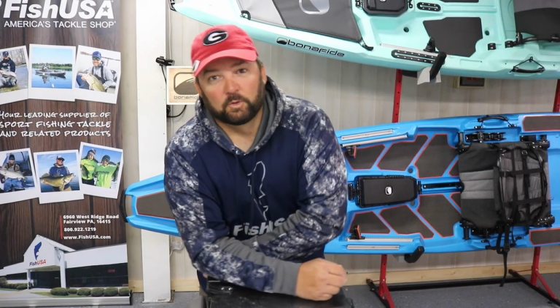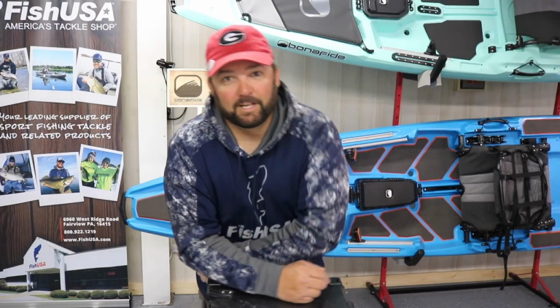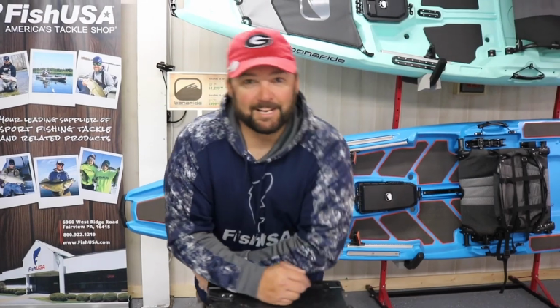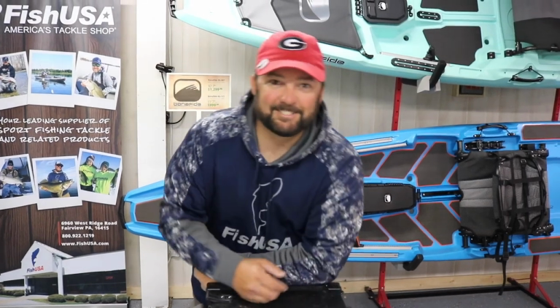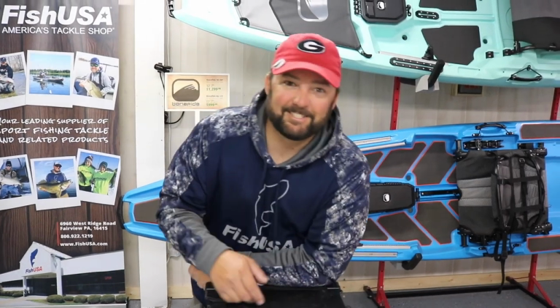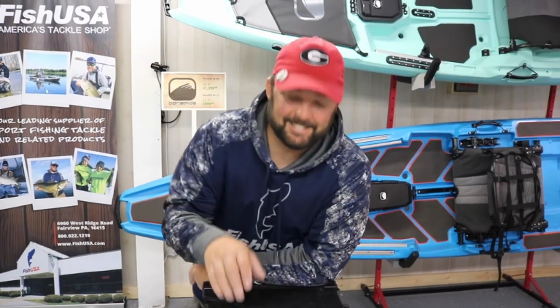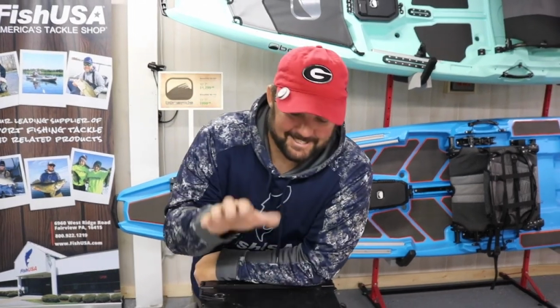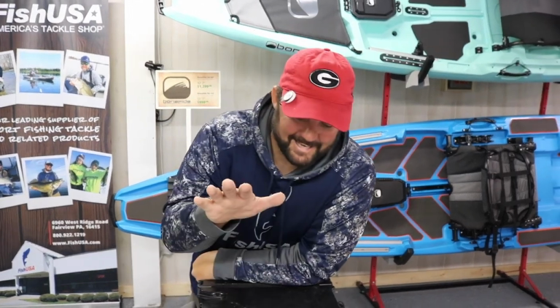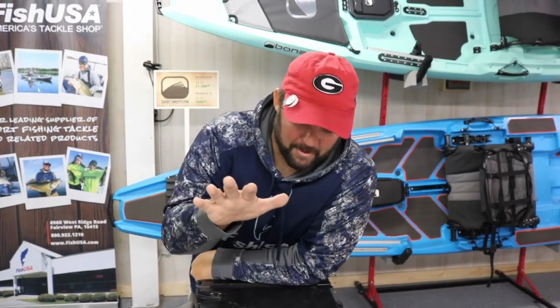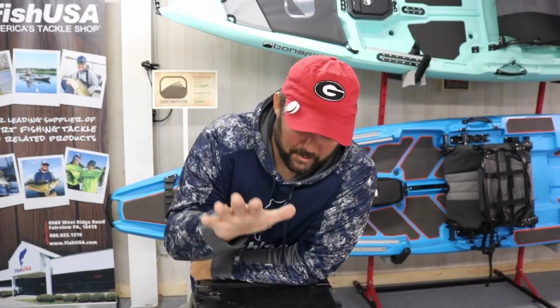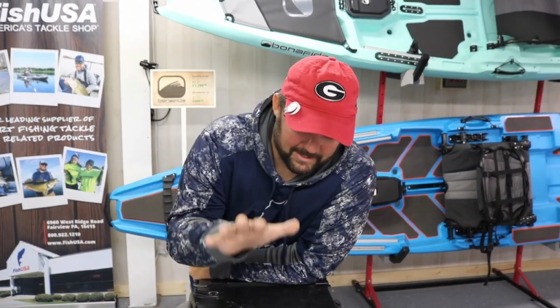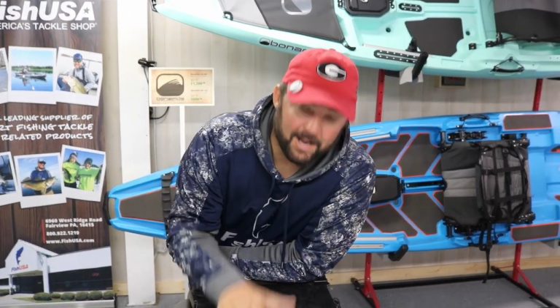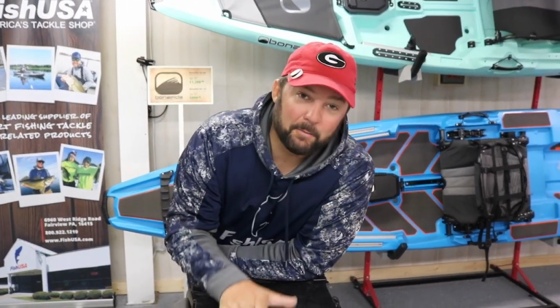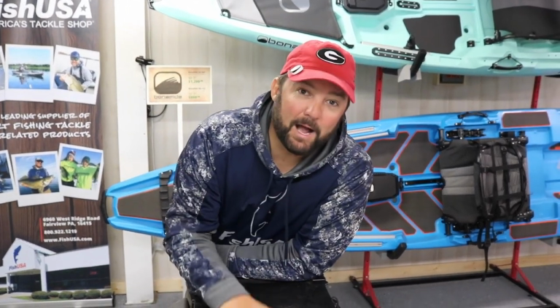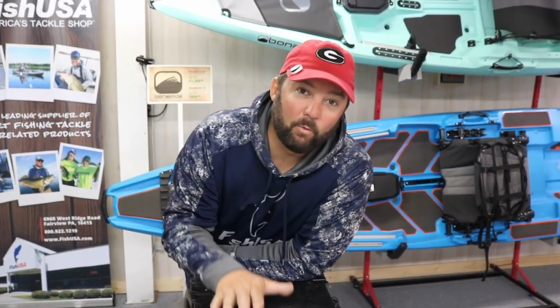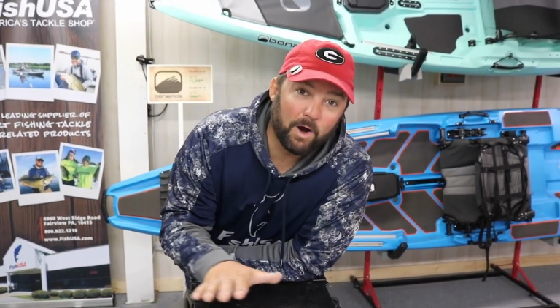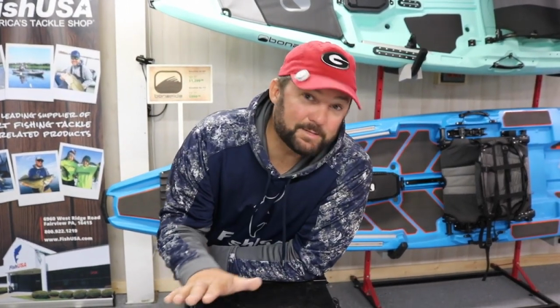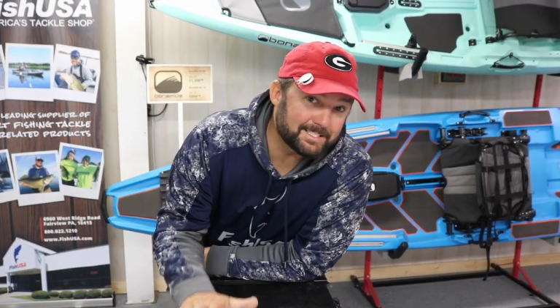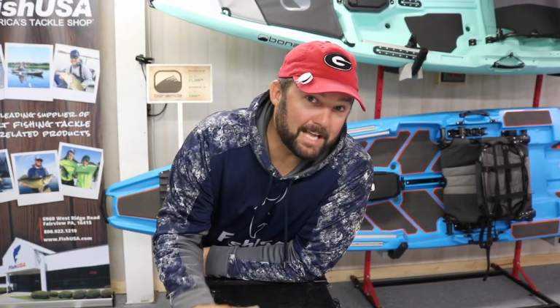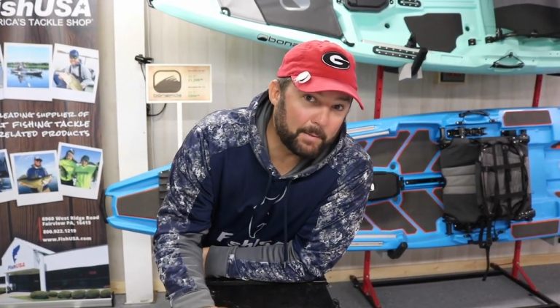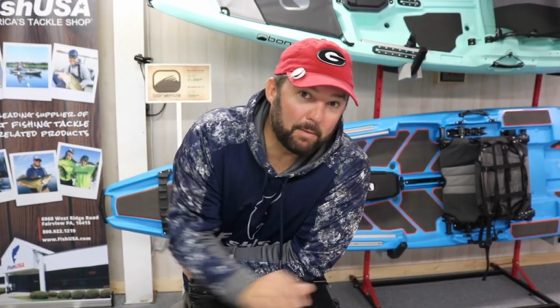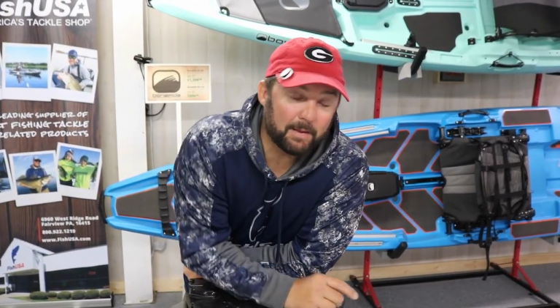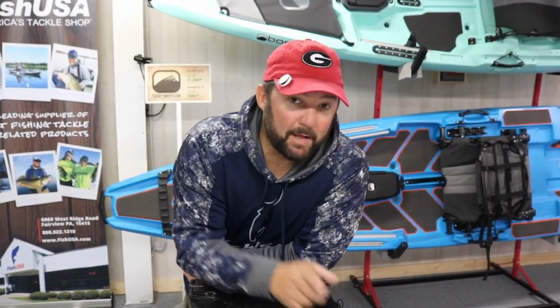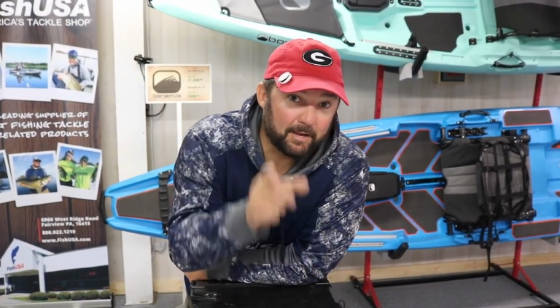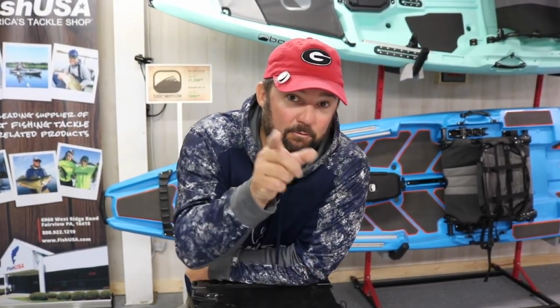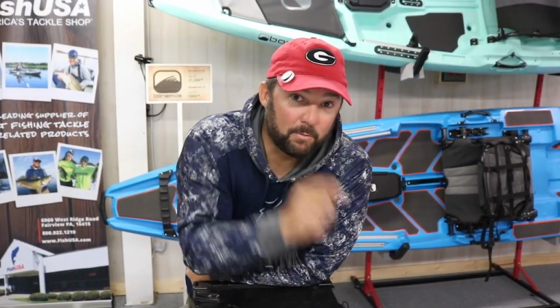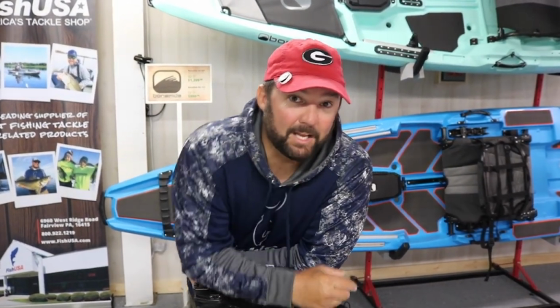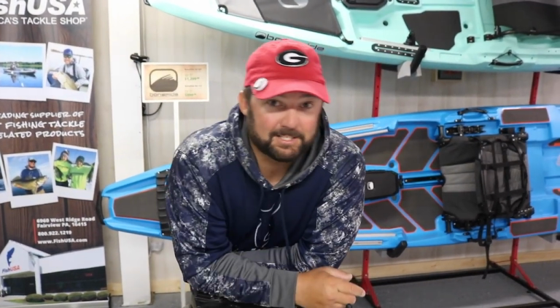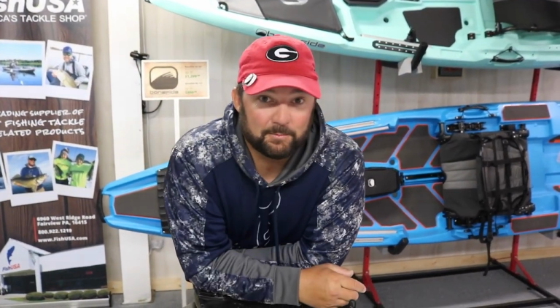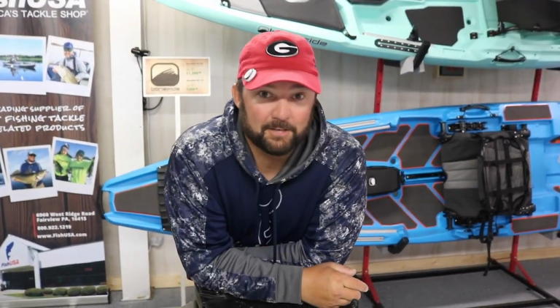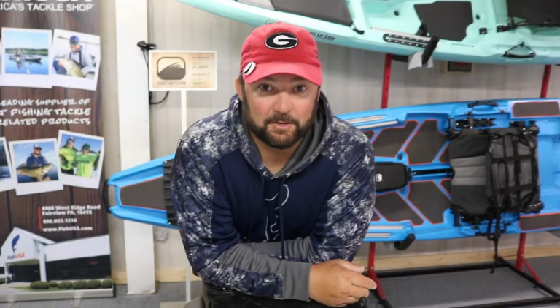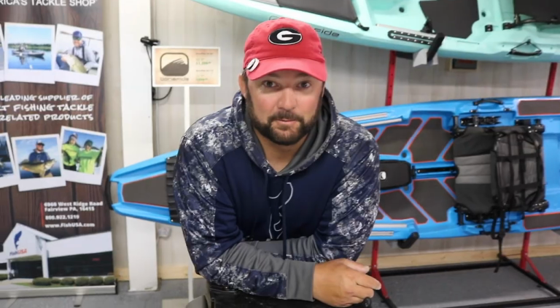What's going on guys? This is Gene Jensen and we're going to talk about what was inside my black pack for my last KBF tournament.